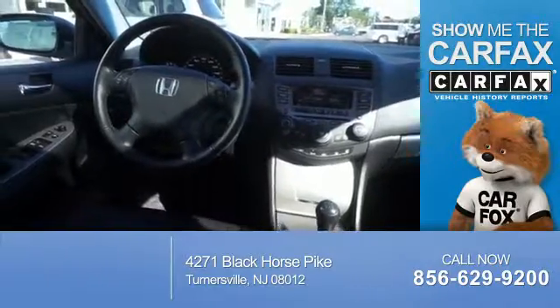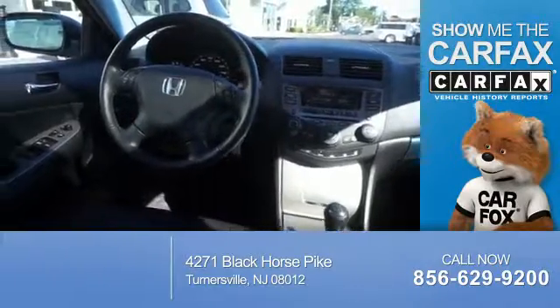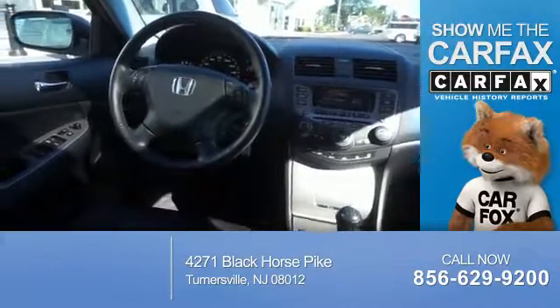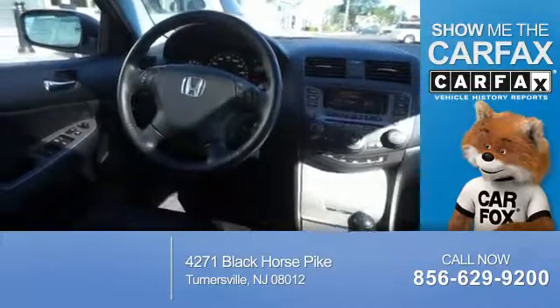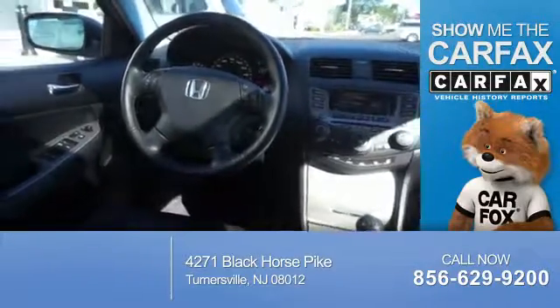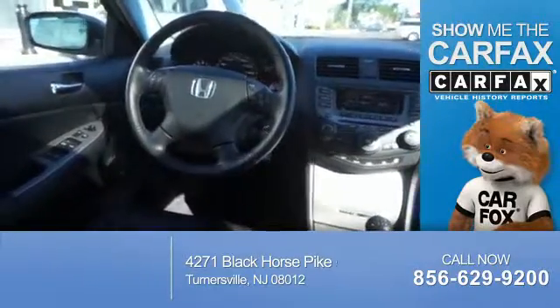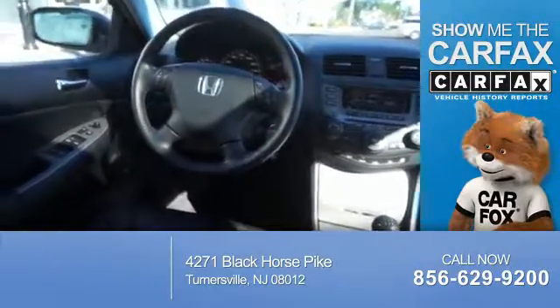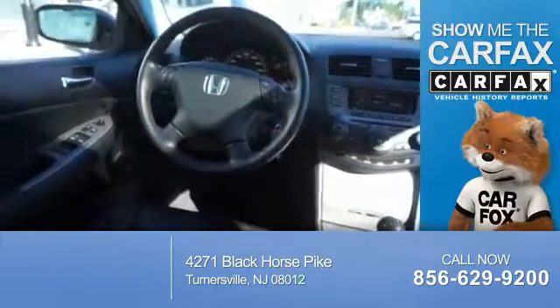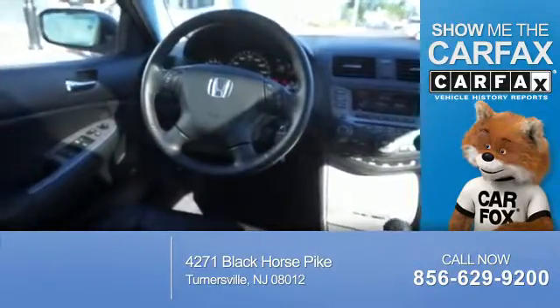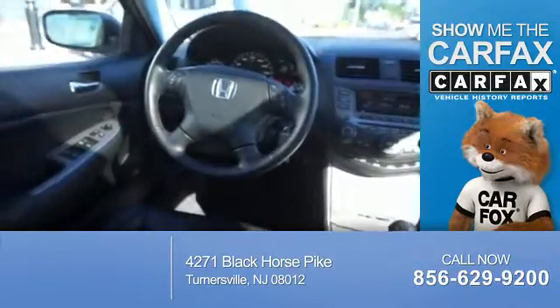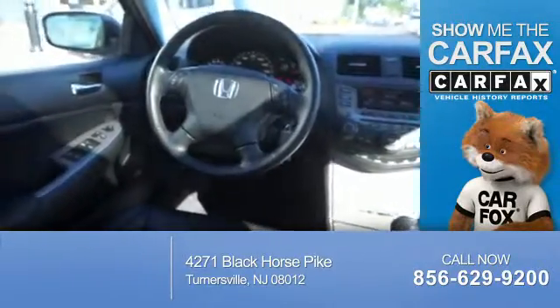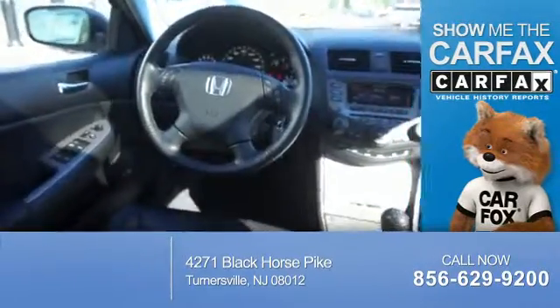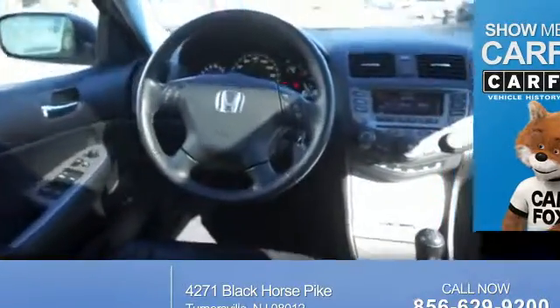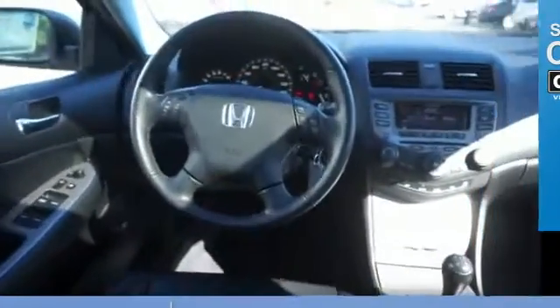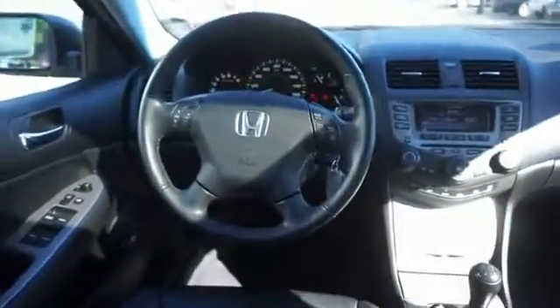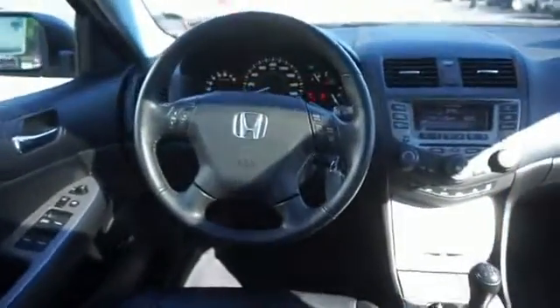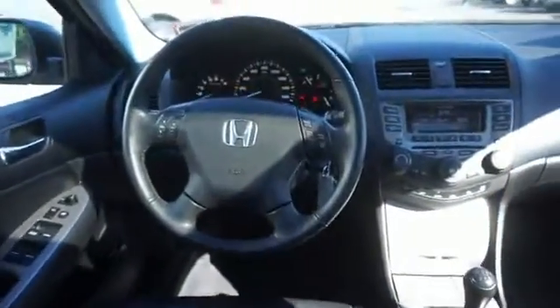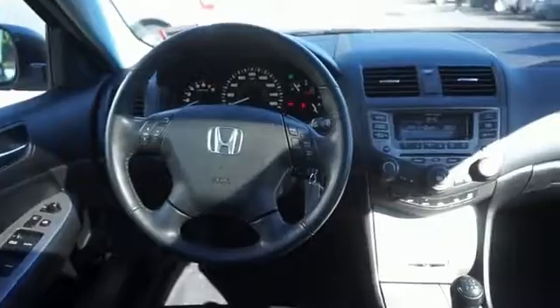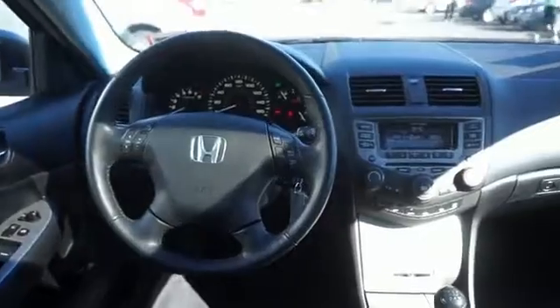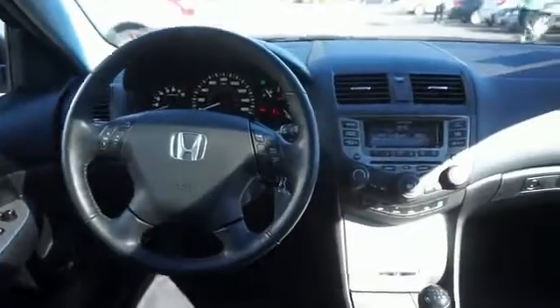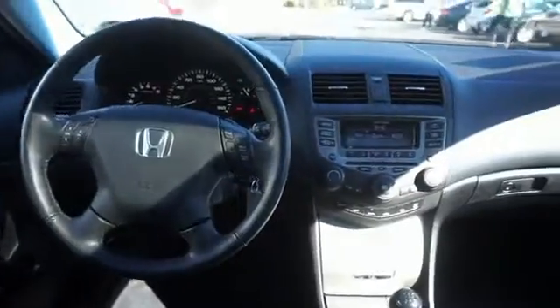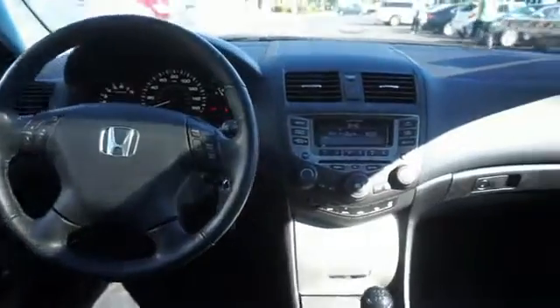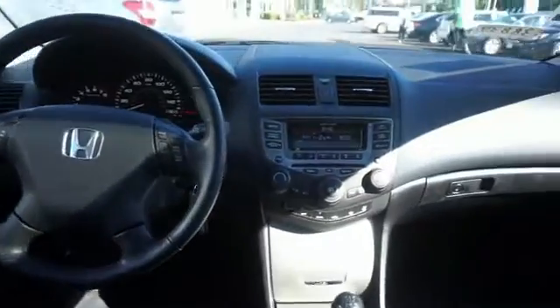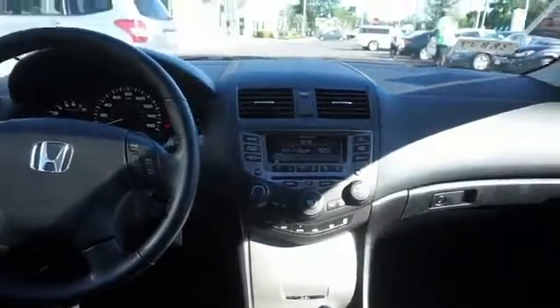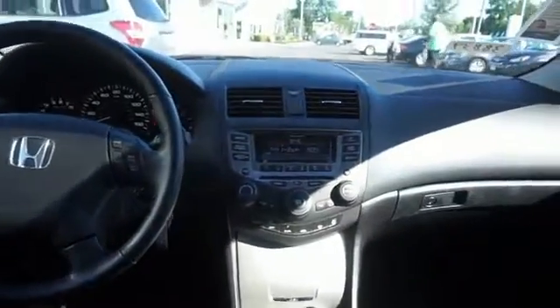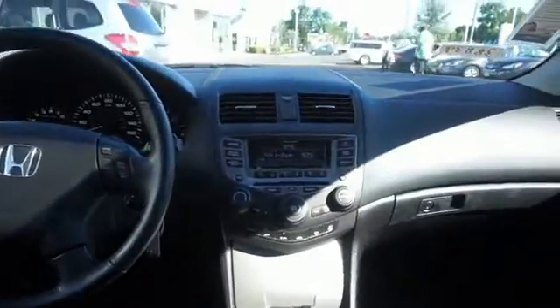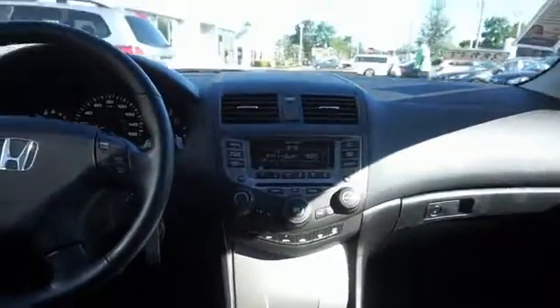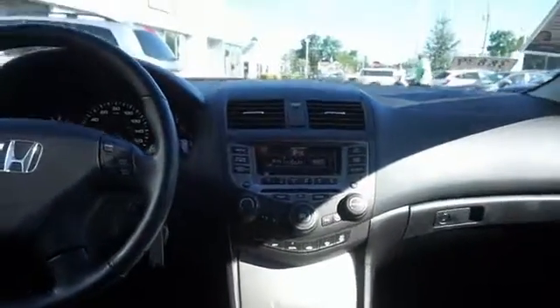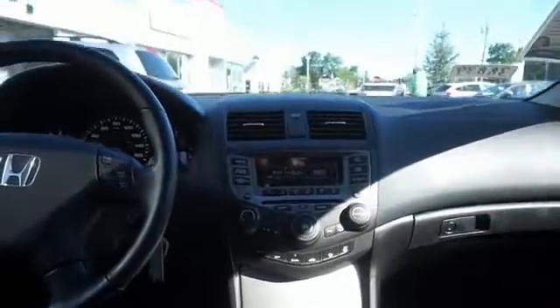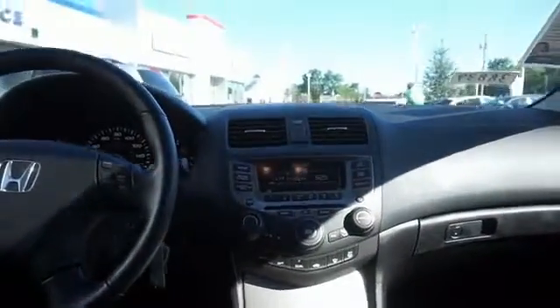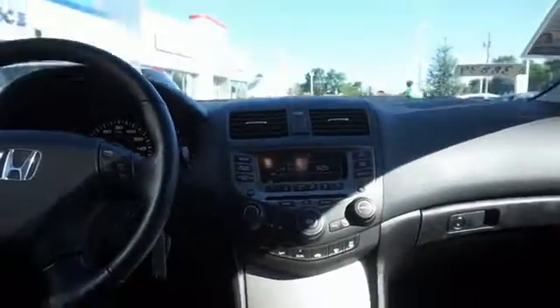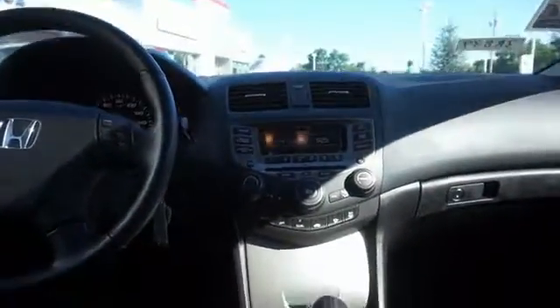the most trusted provider of vehicle history information. Great quality at a great price. Call or click to contact us today.